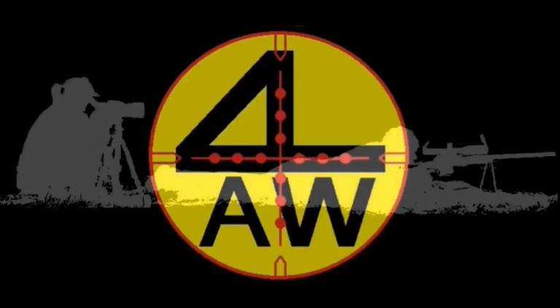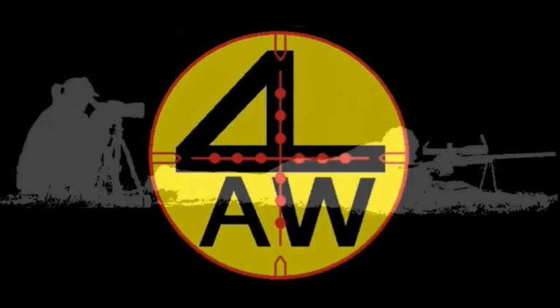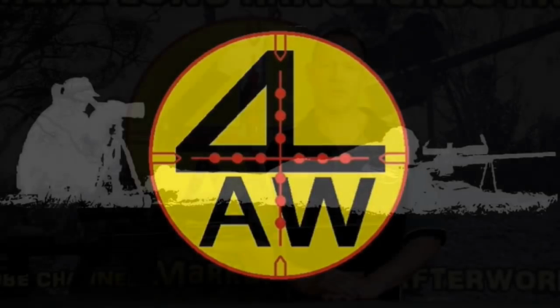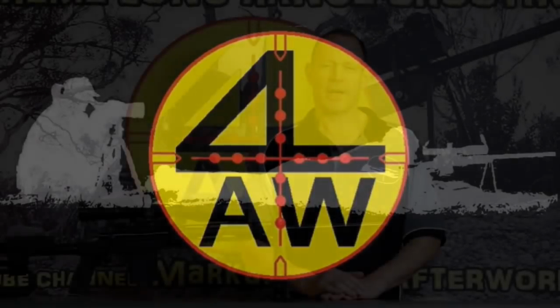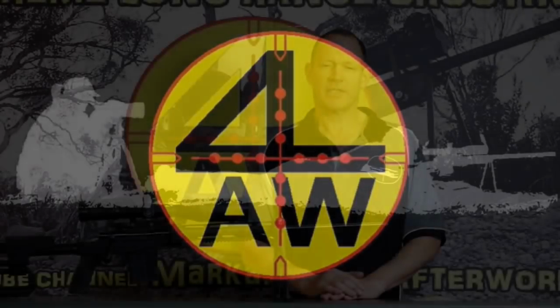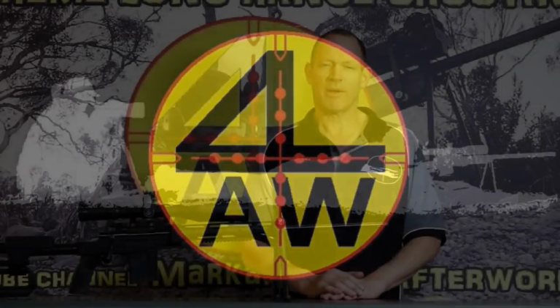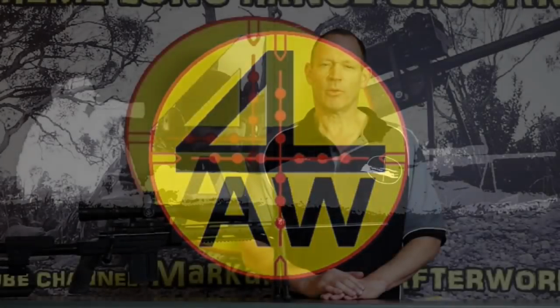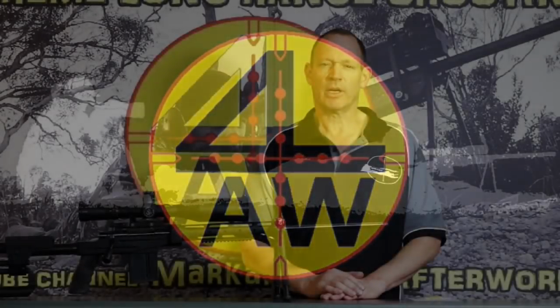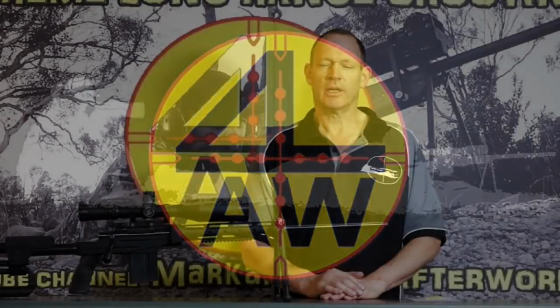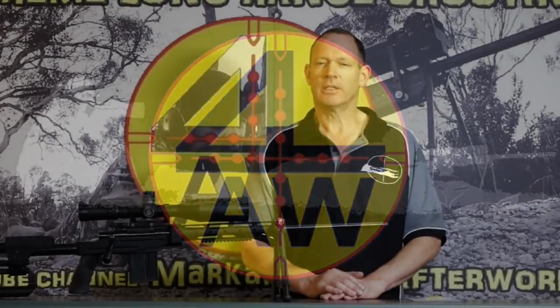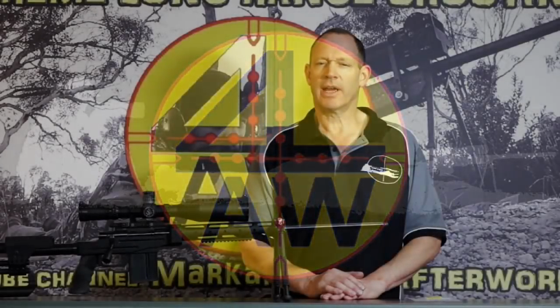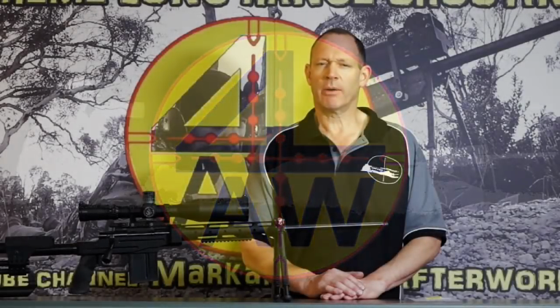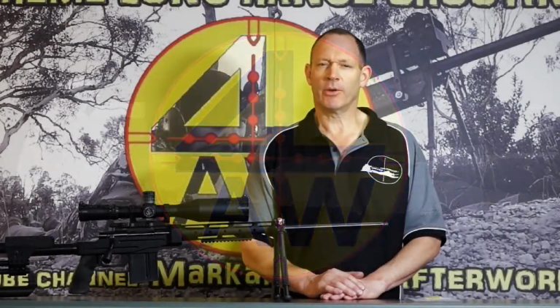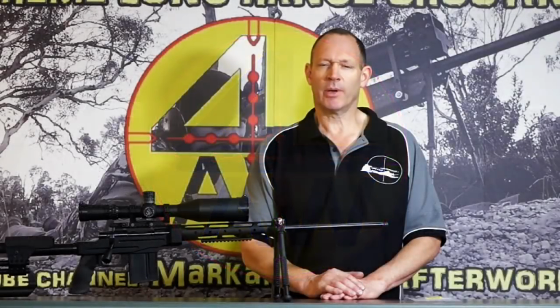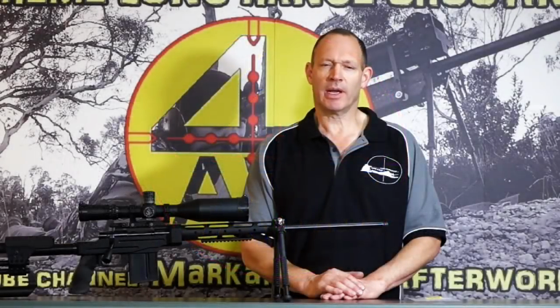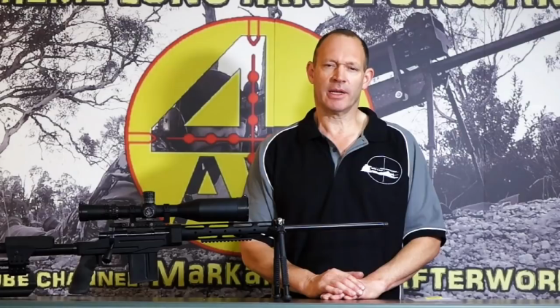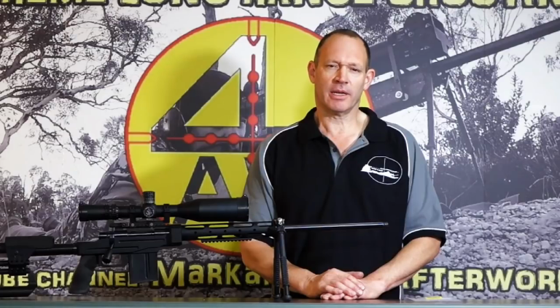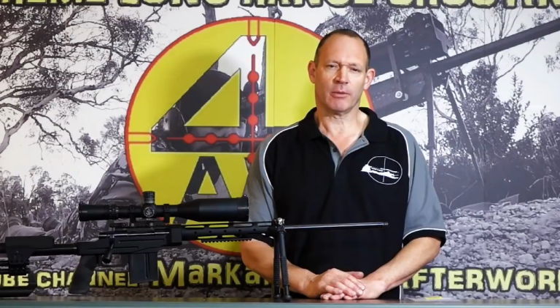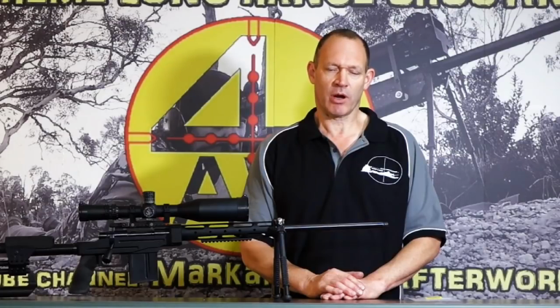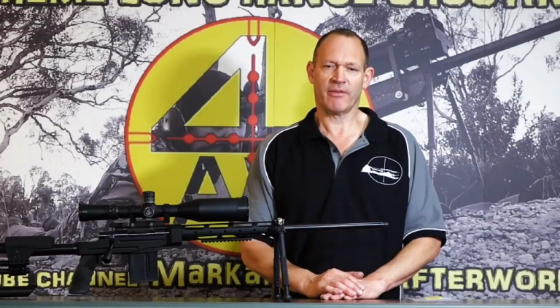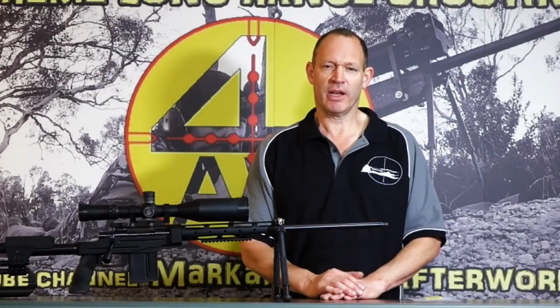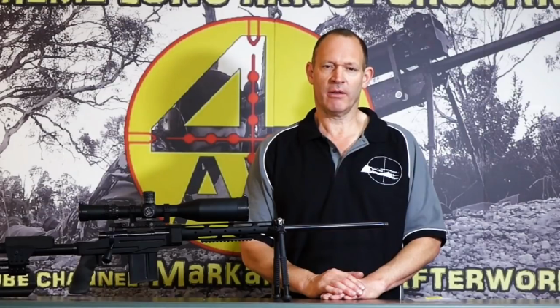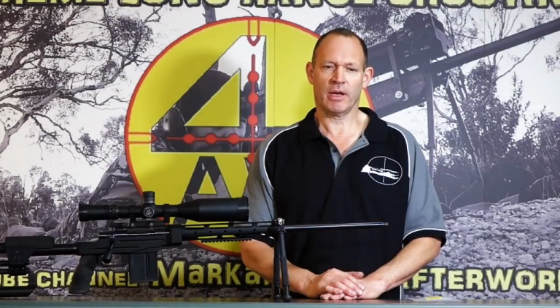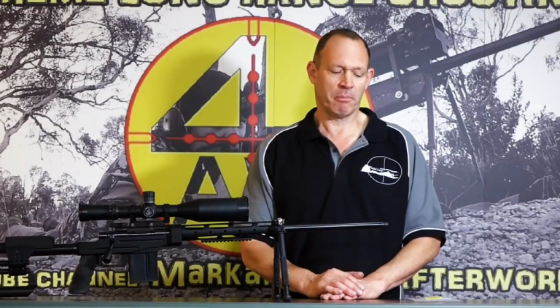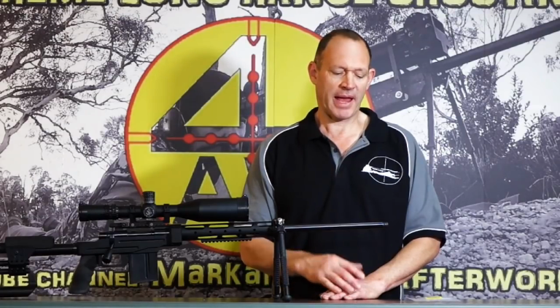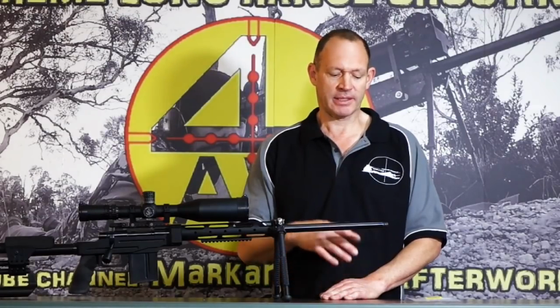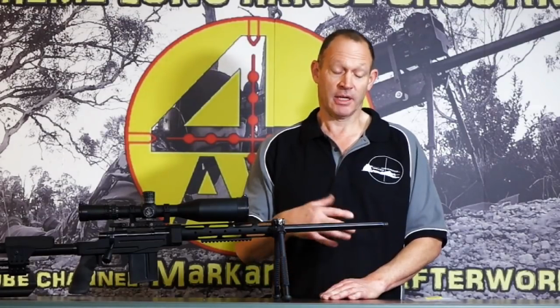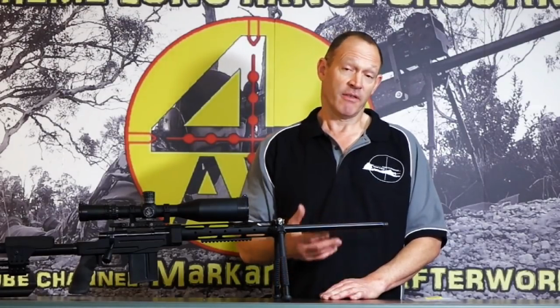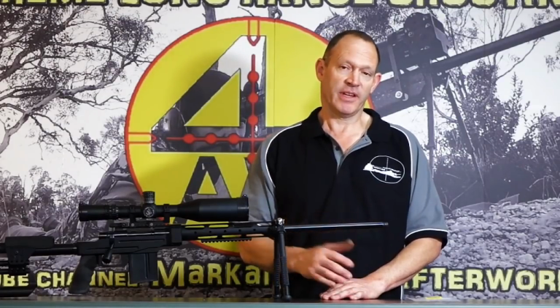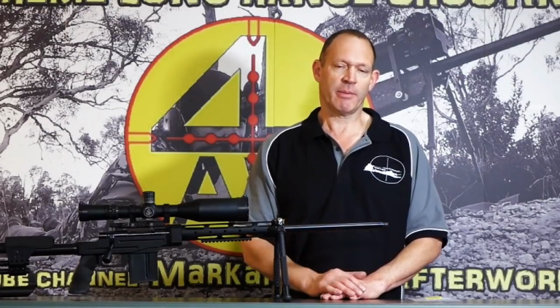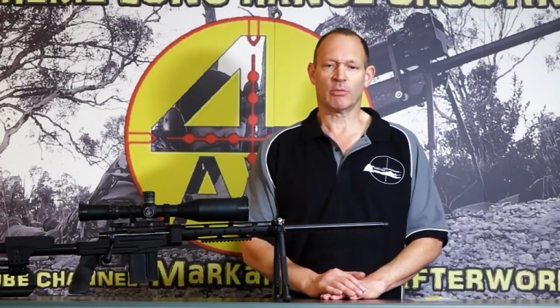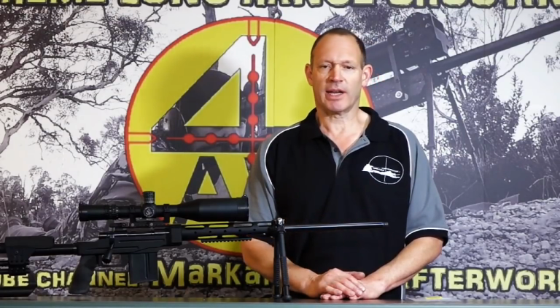Welcome to Mark and Sound After Work. Today I want to do another little product video about fitting muzzle brakes.